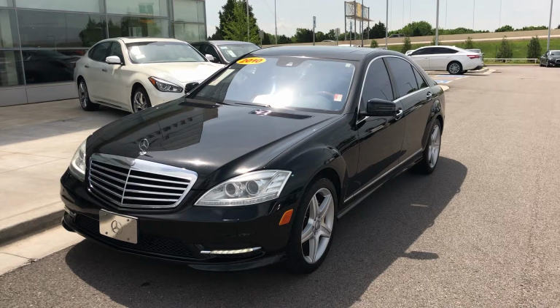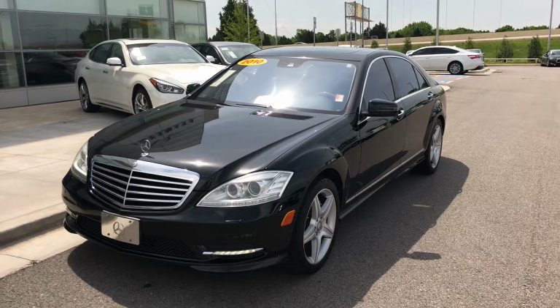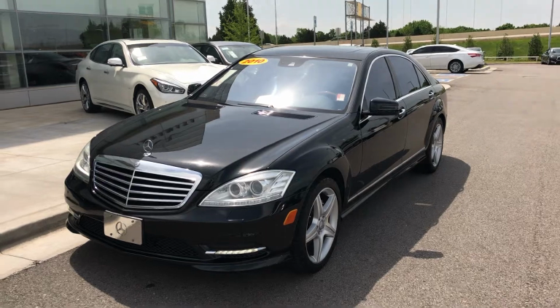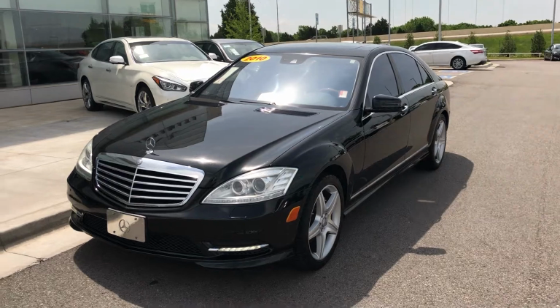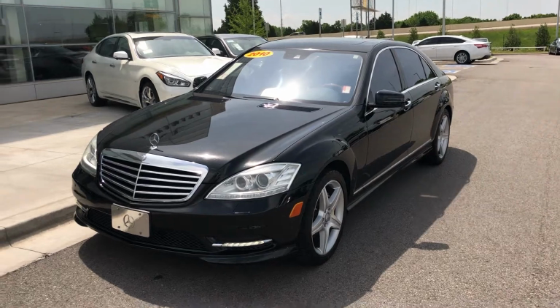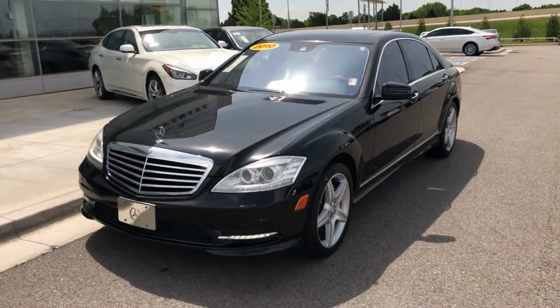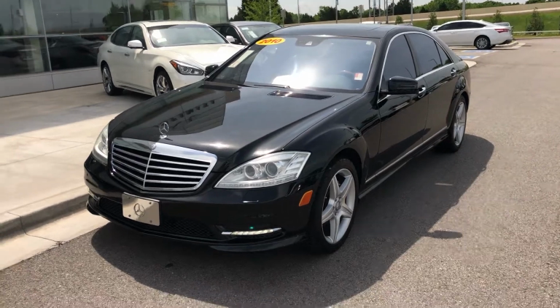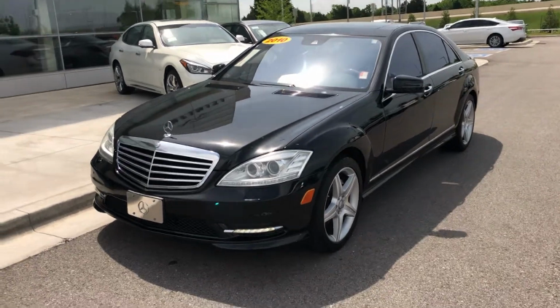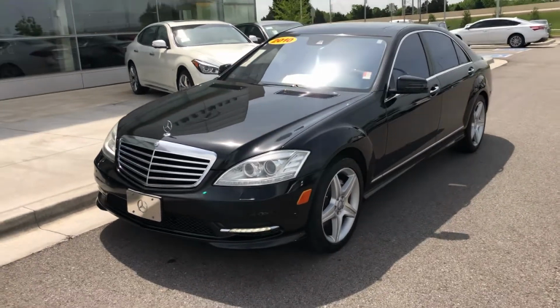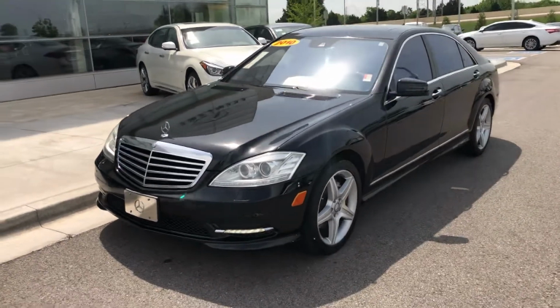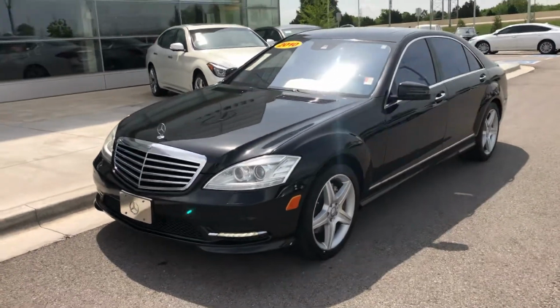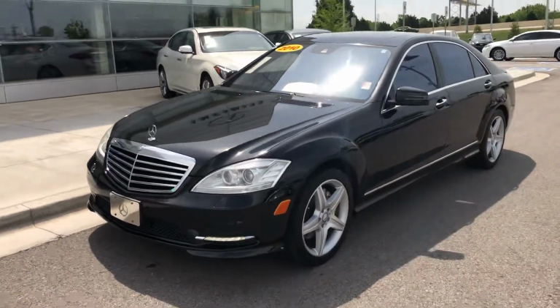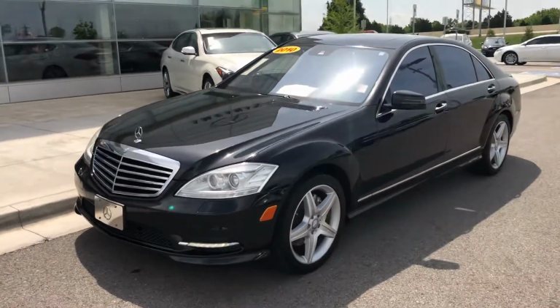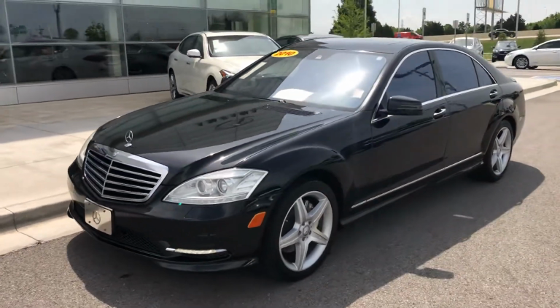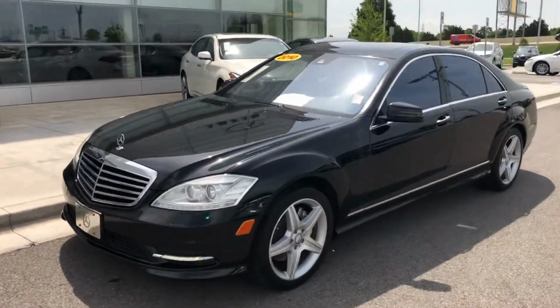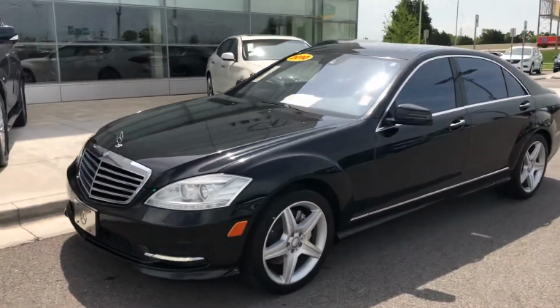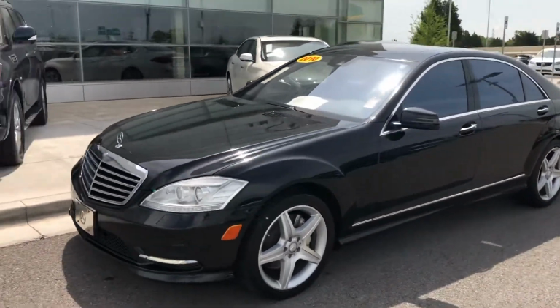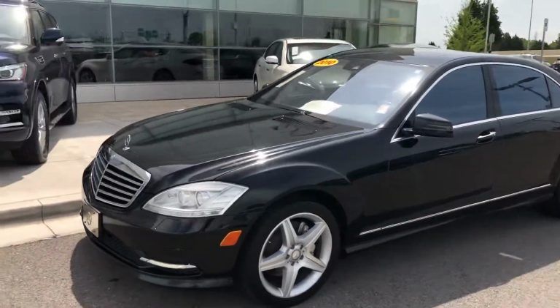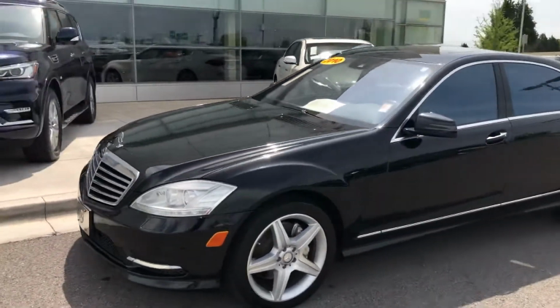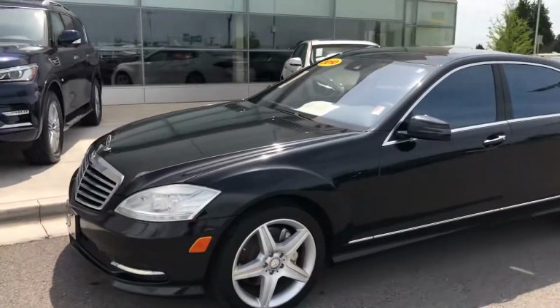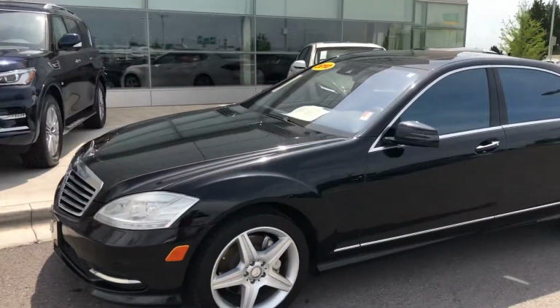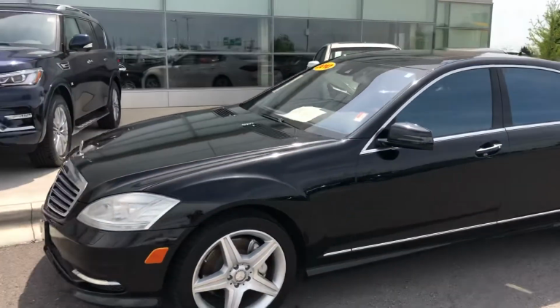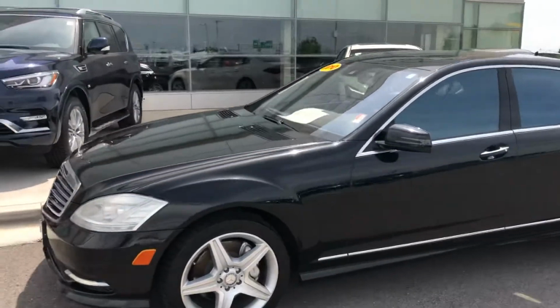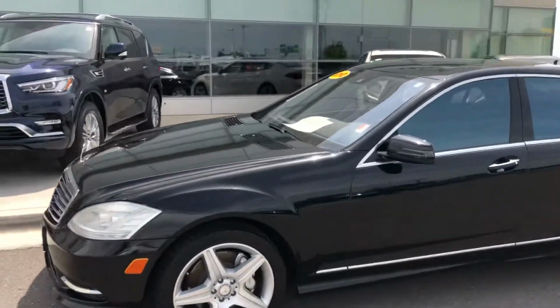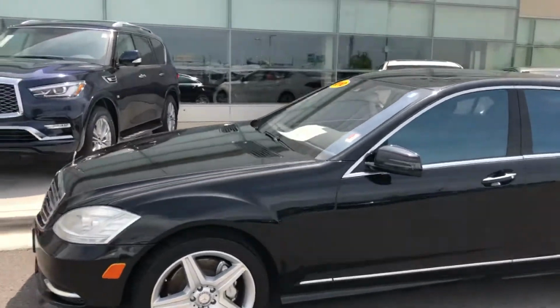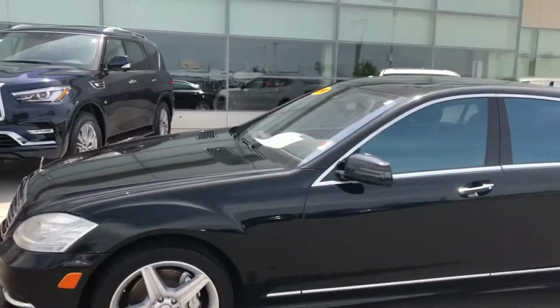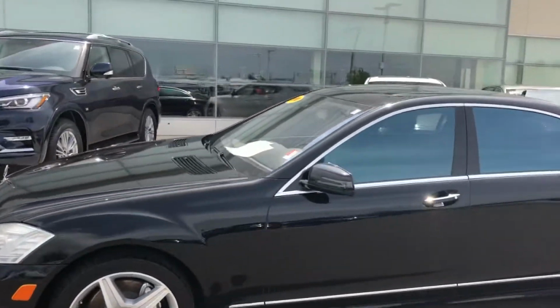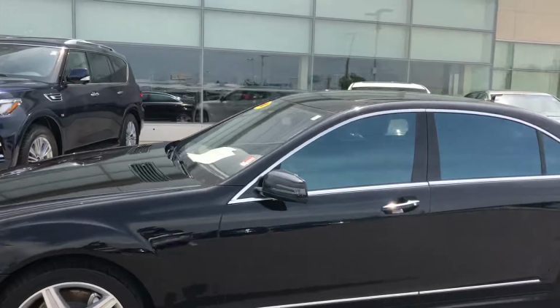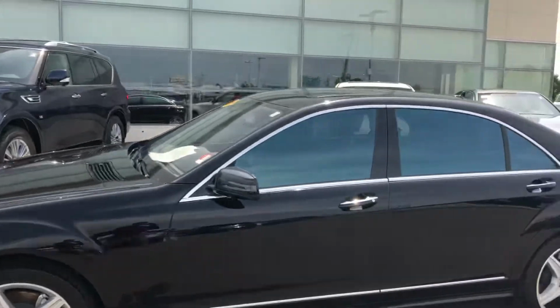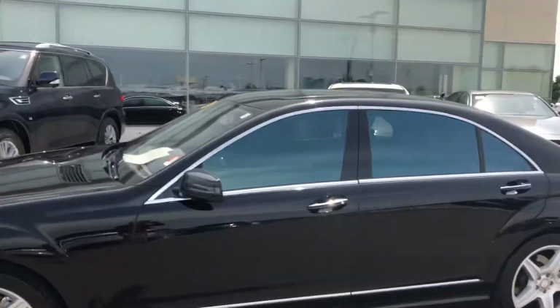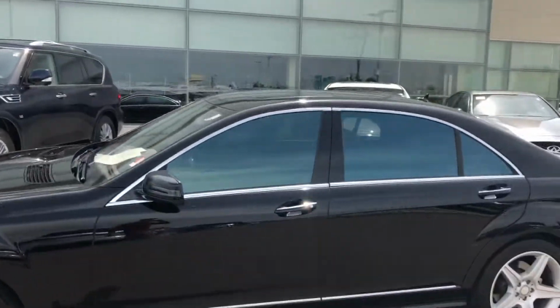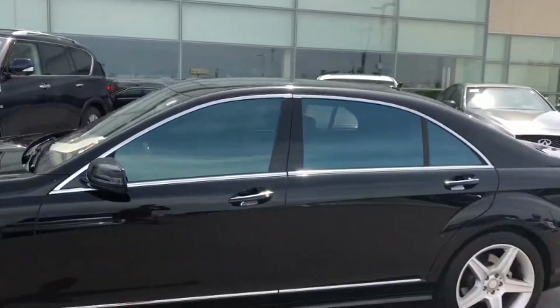Hello, this is Carson with Bob Moore Affinity, and I was going to take you on a quick walk around this beautiful Mercedes S550.